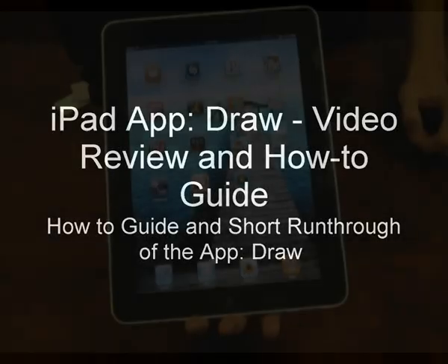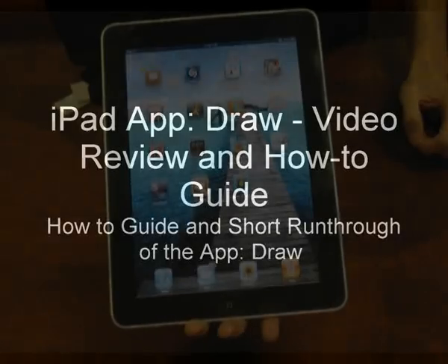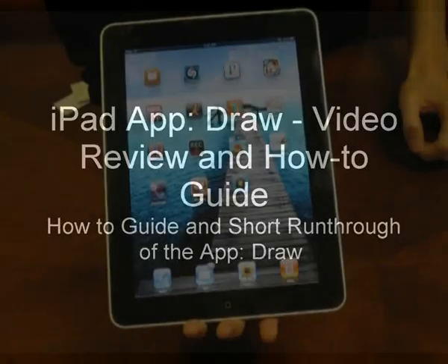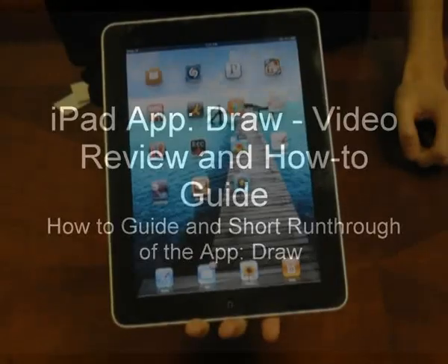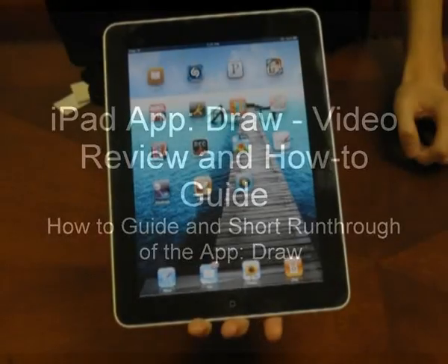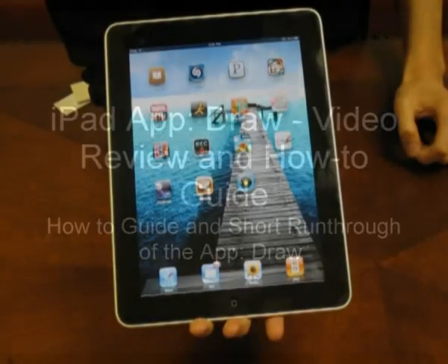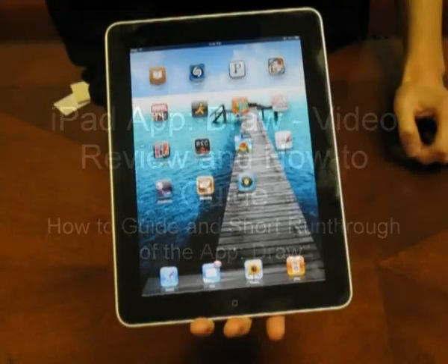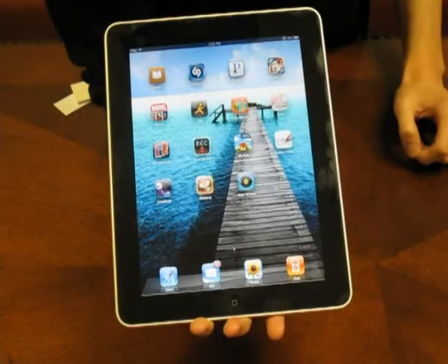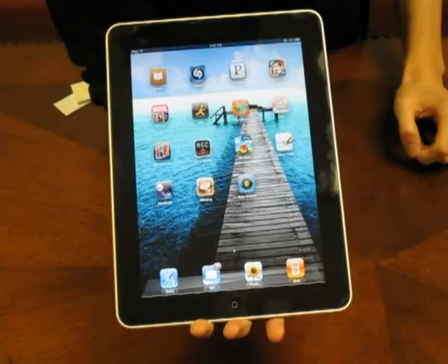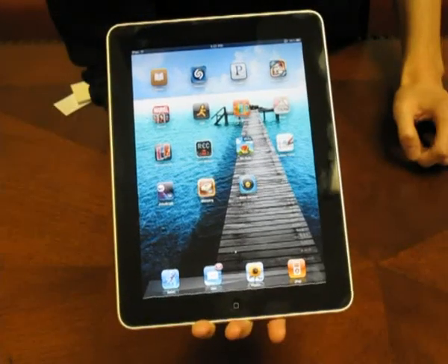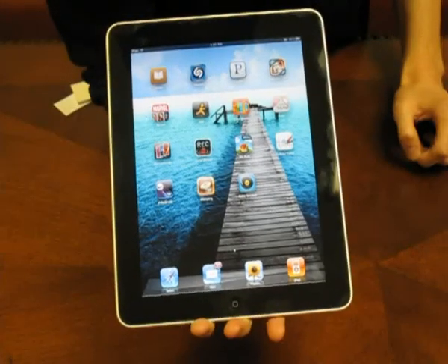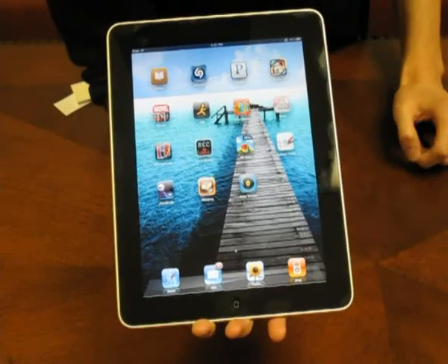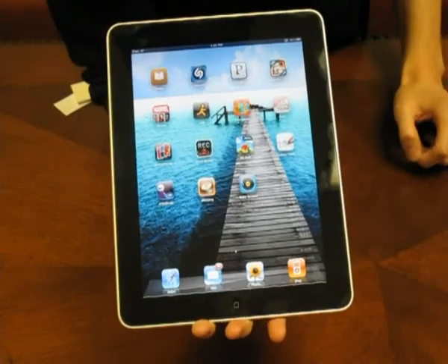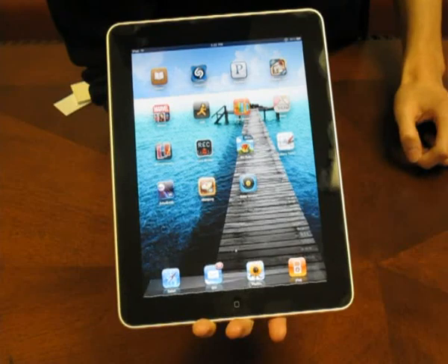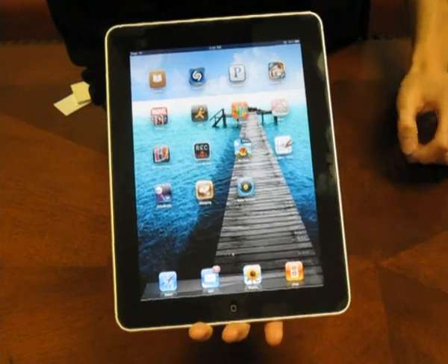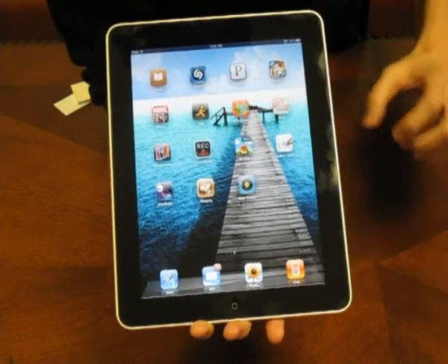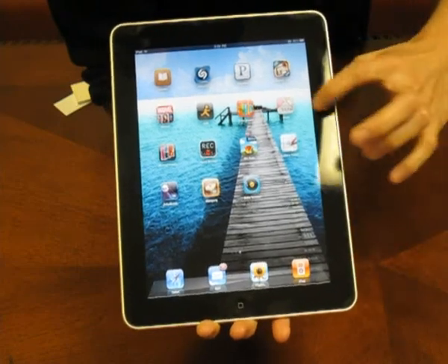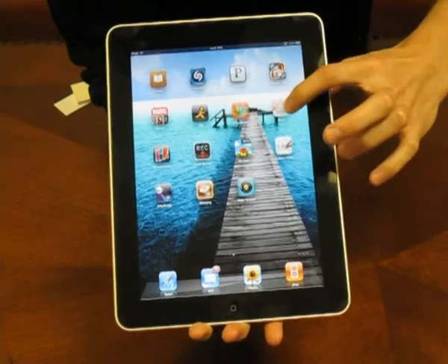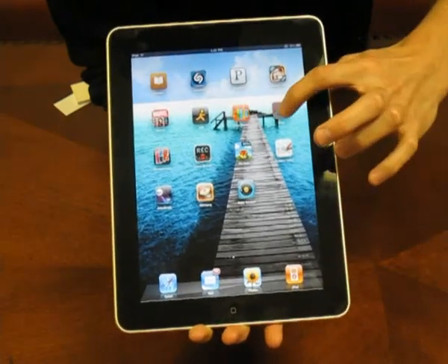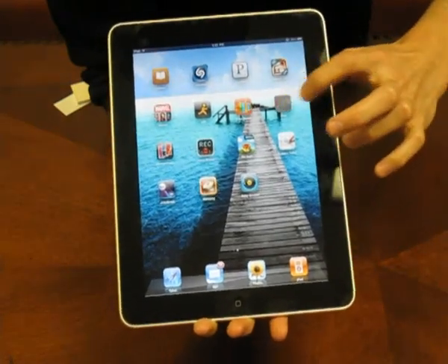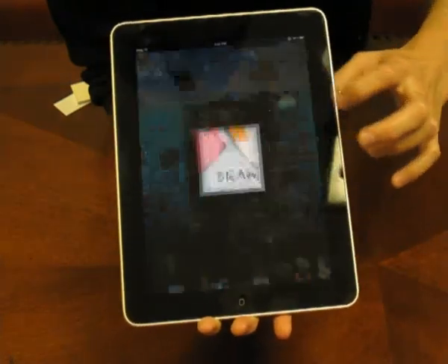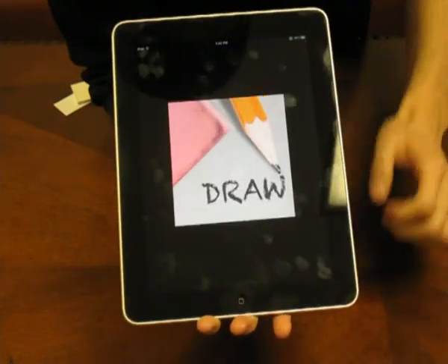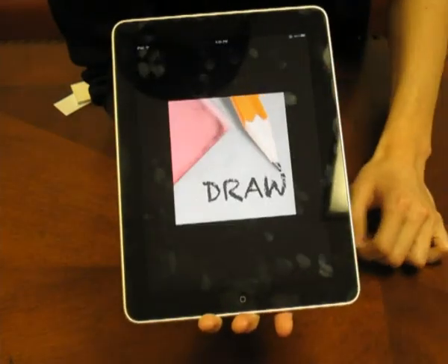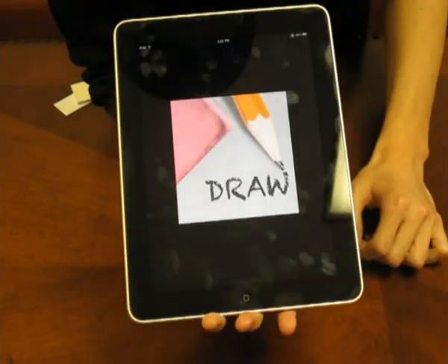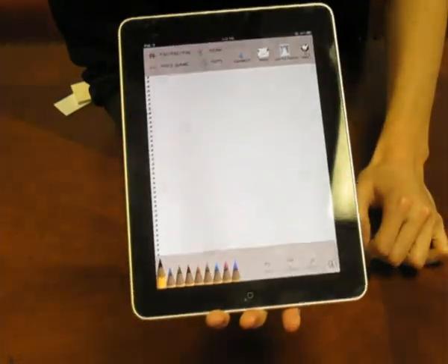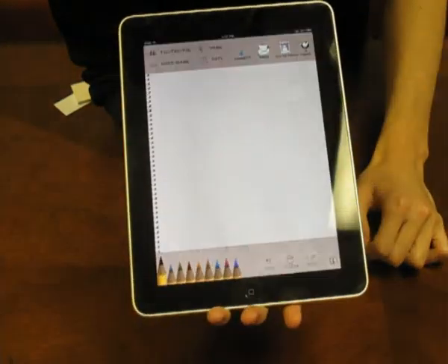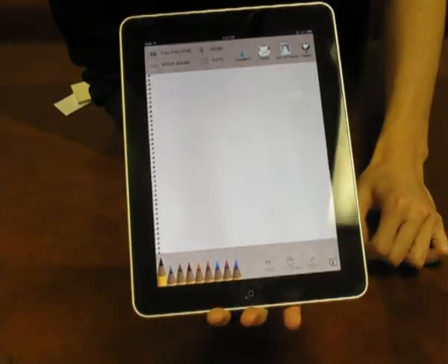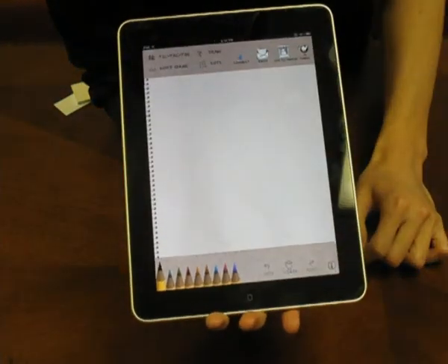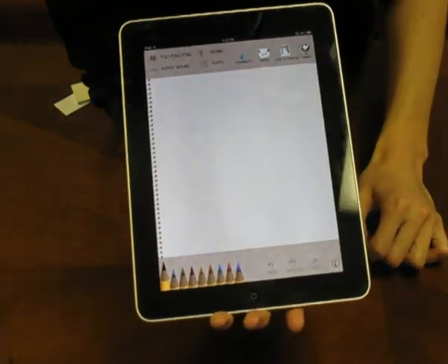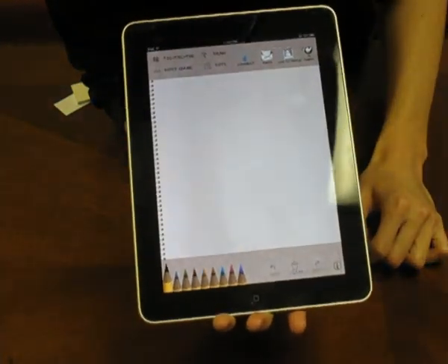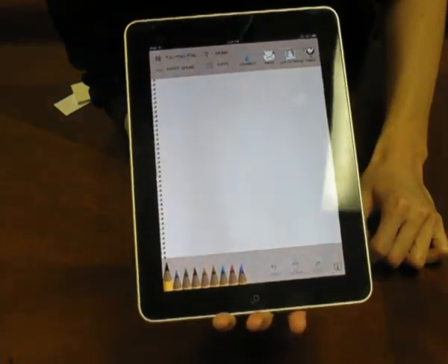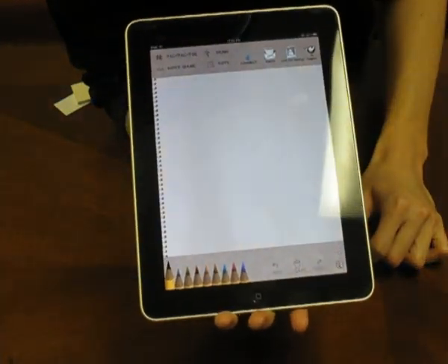Hi, today I'm going to talk about the iPad app Draw. This is free at the iPad store. You can download it there.